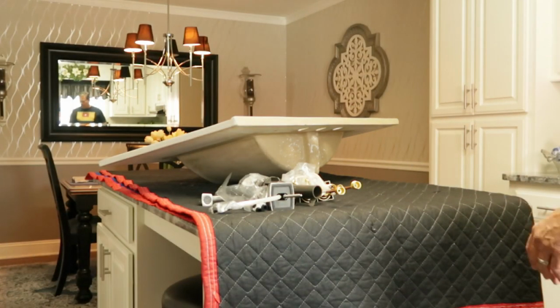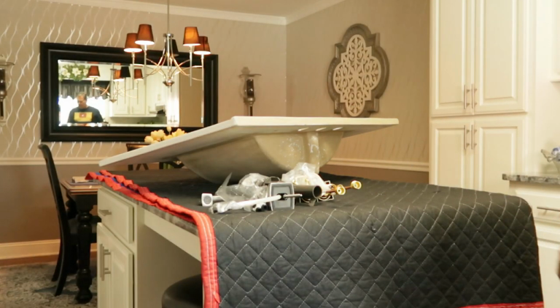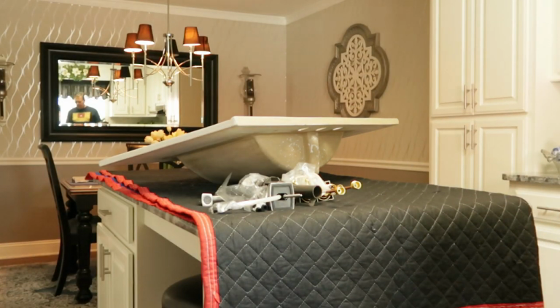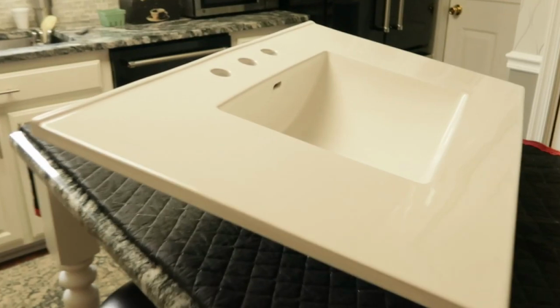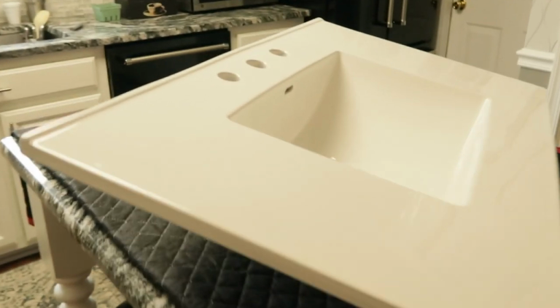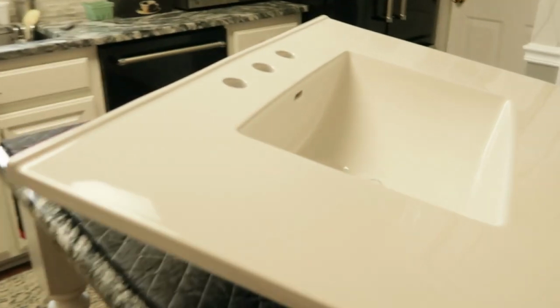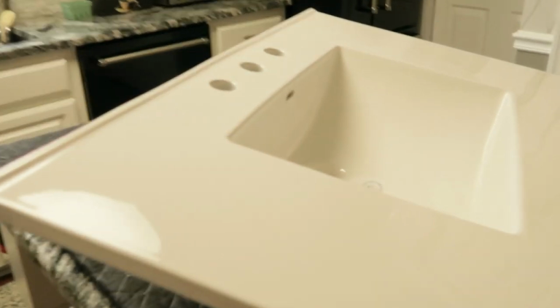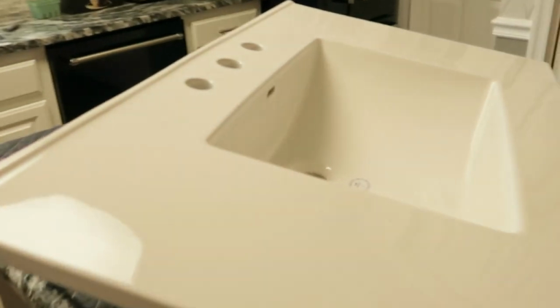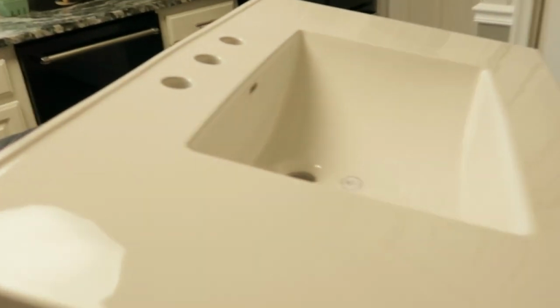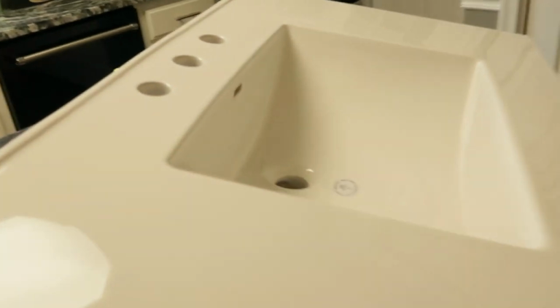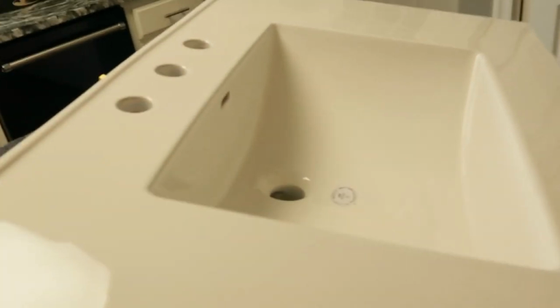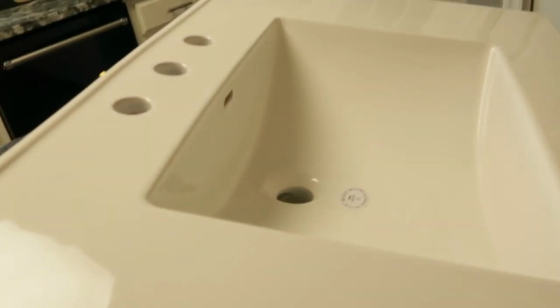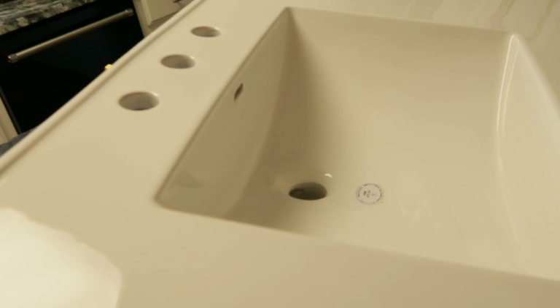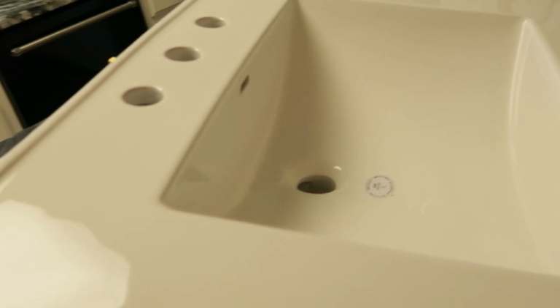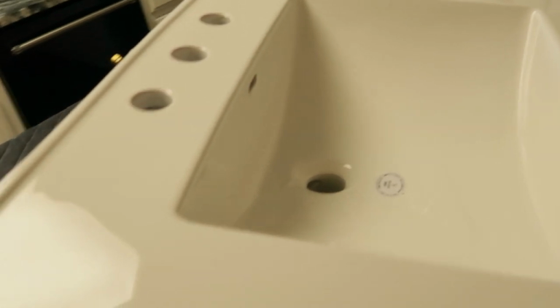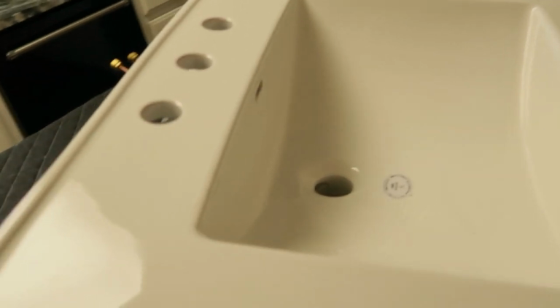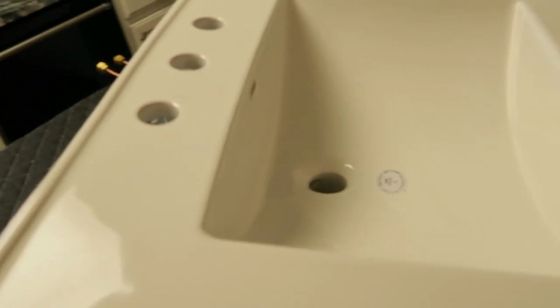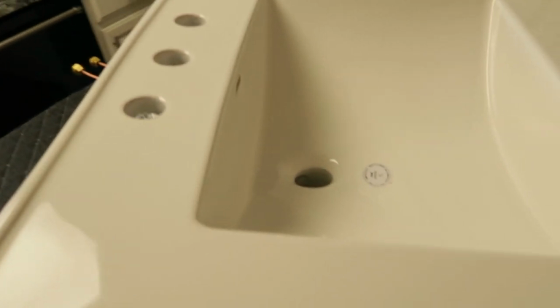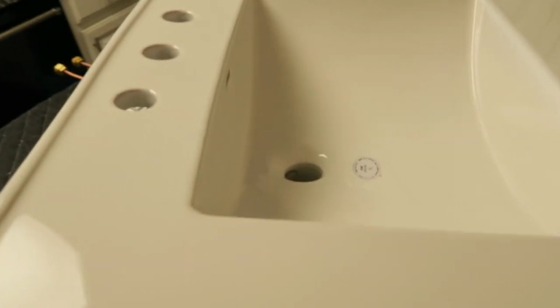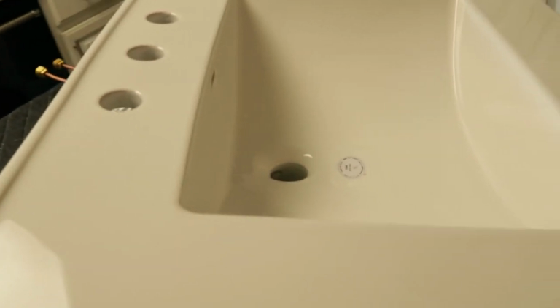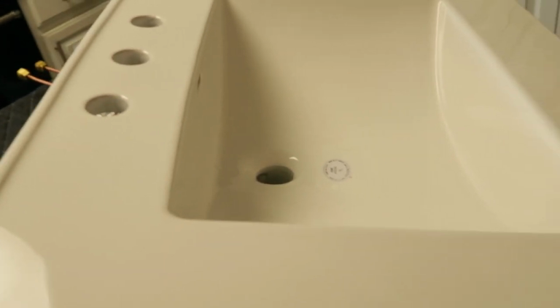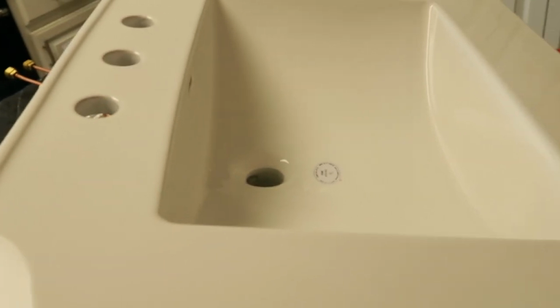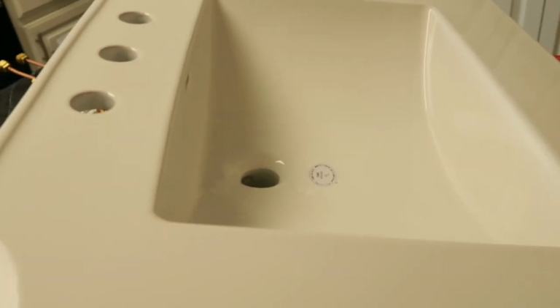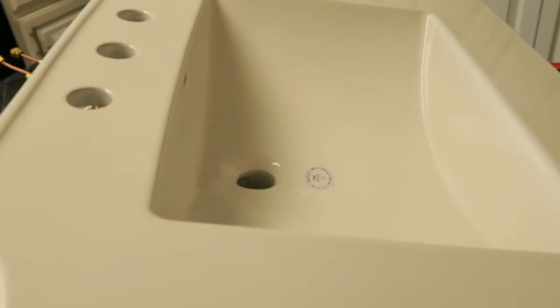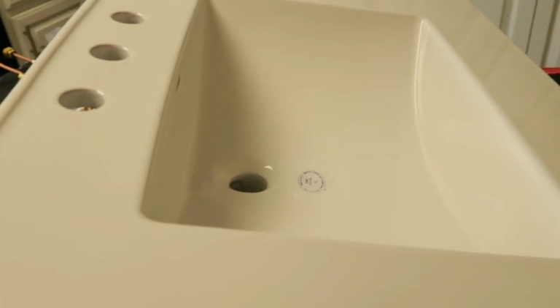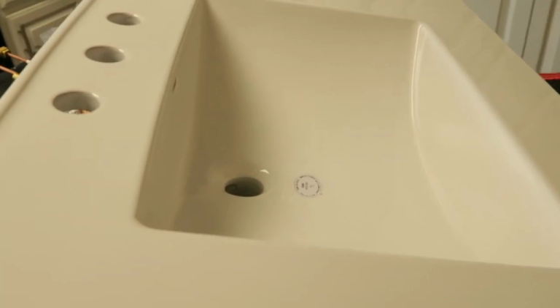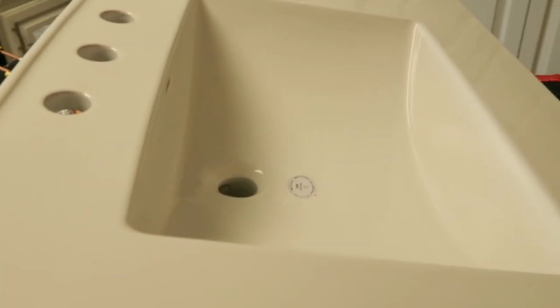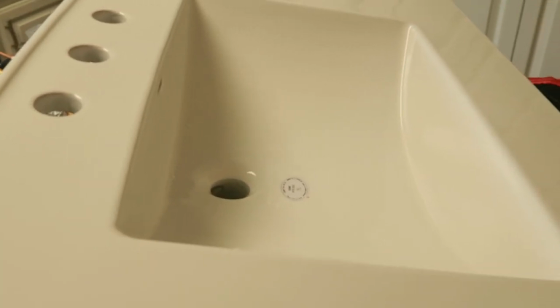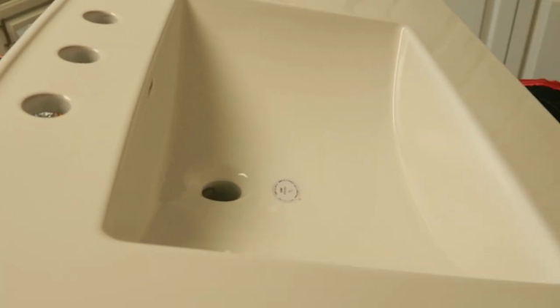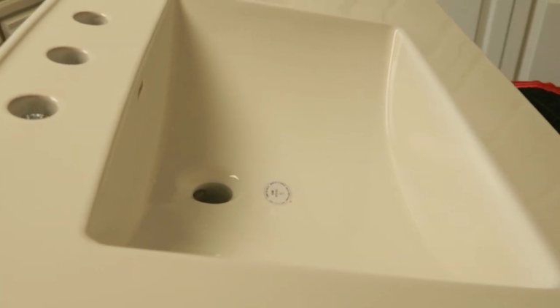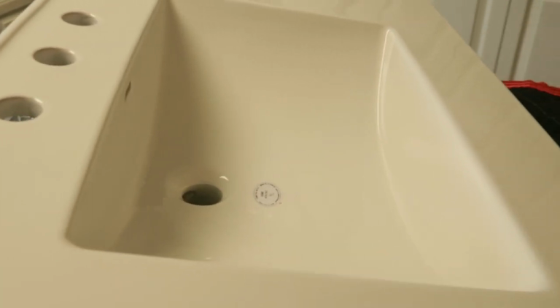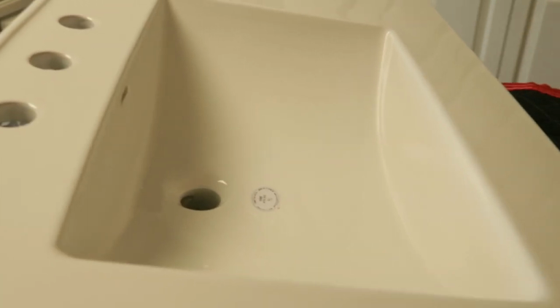This is actually porcelain. It's made out of the same material that a toilet is made out of.